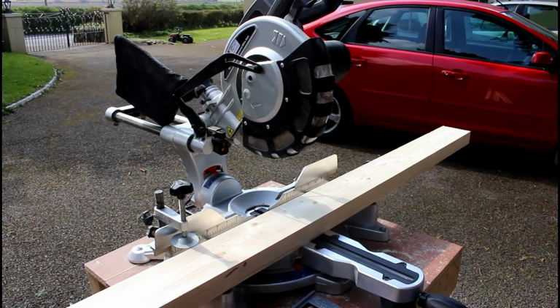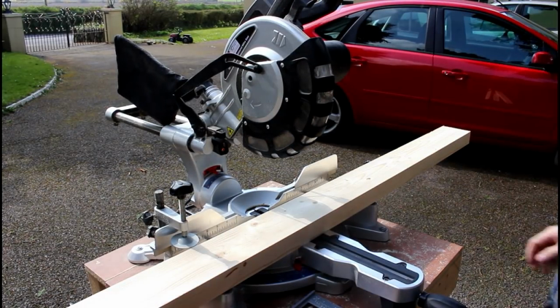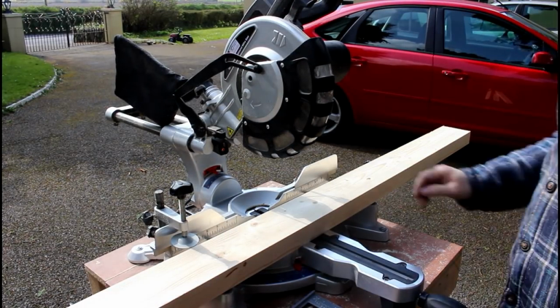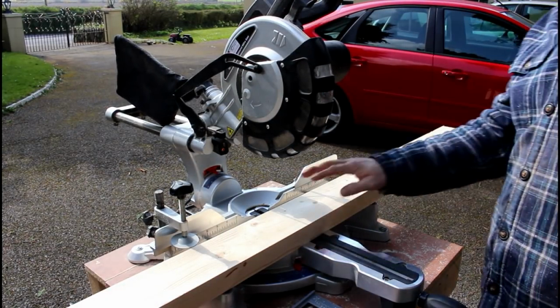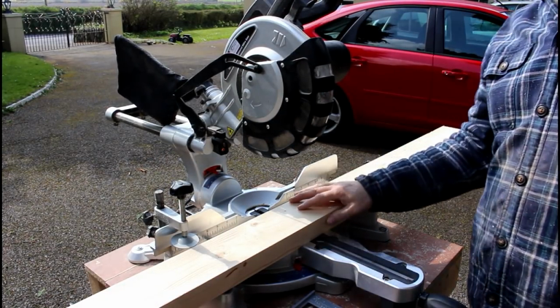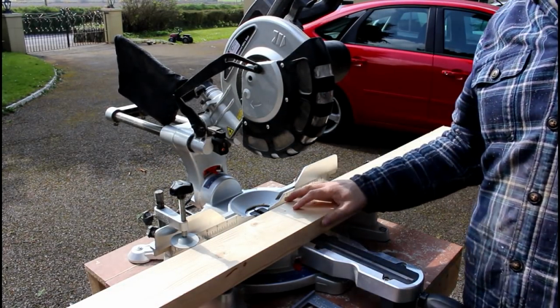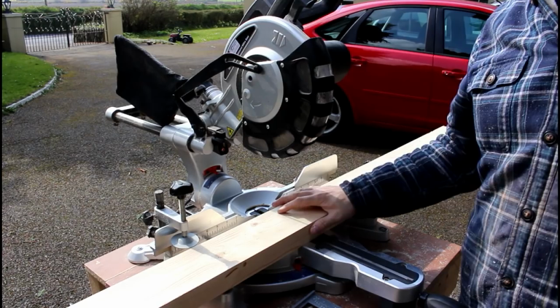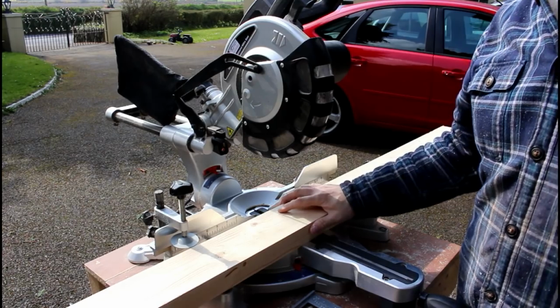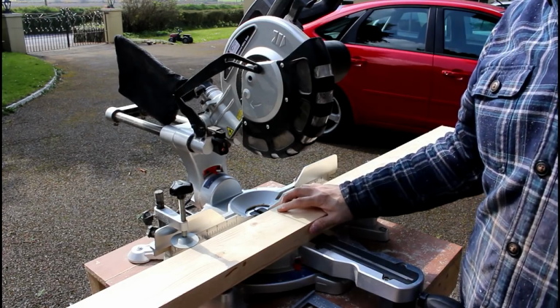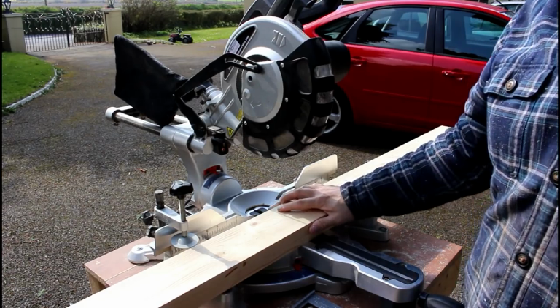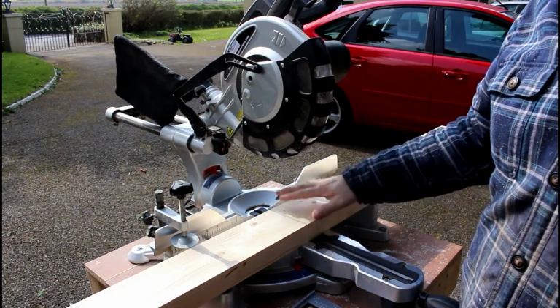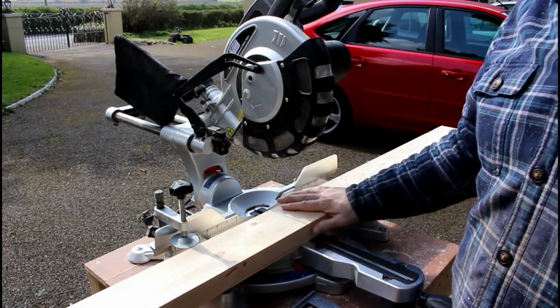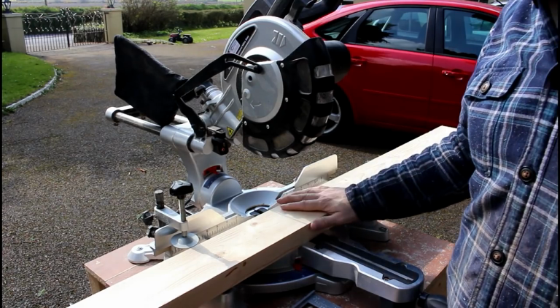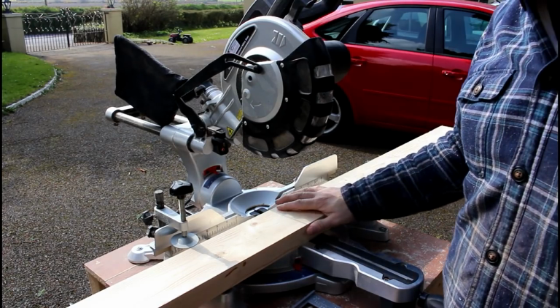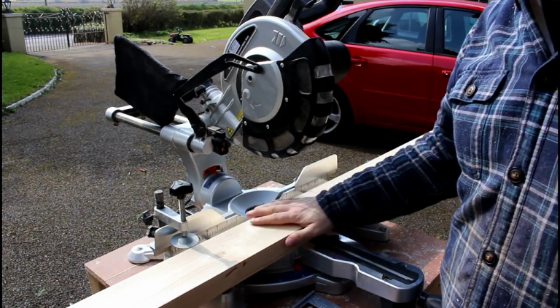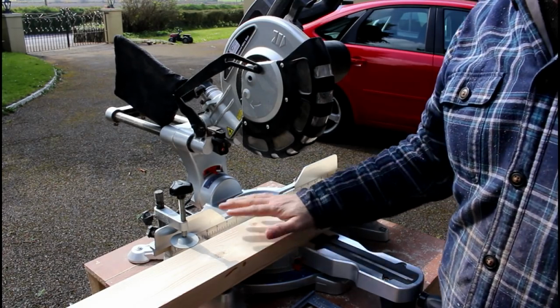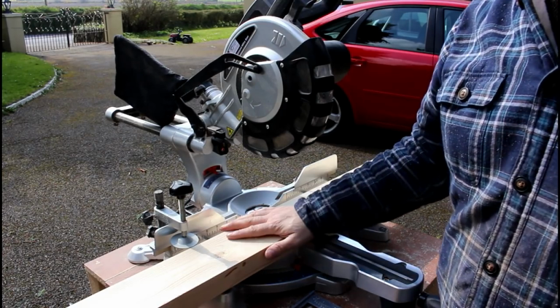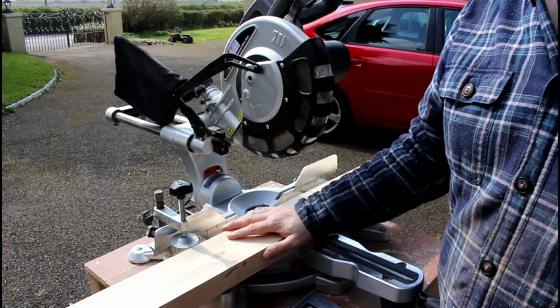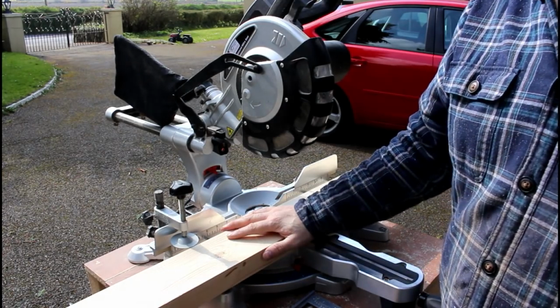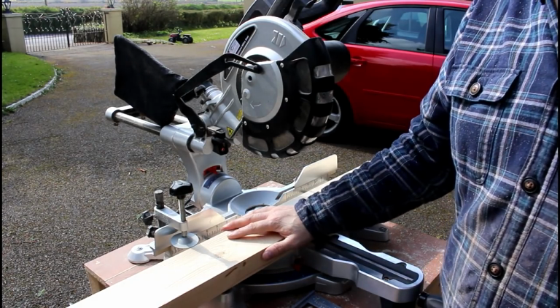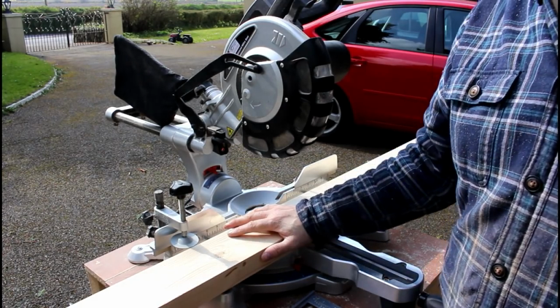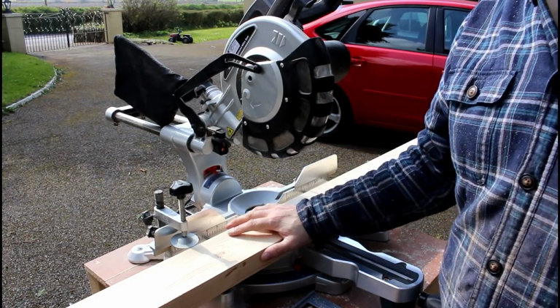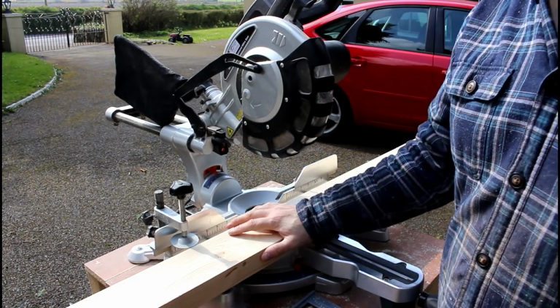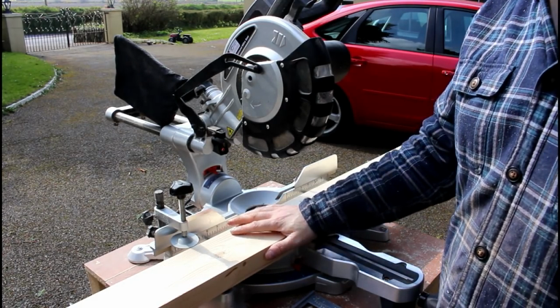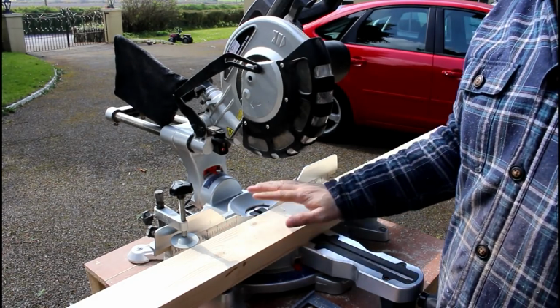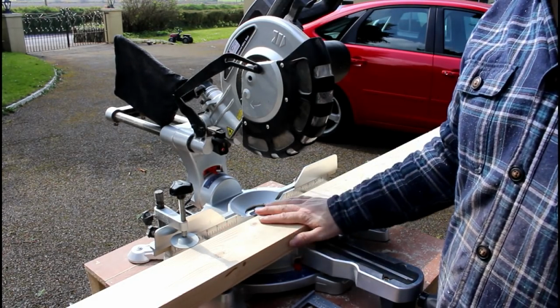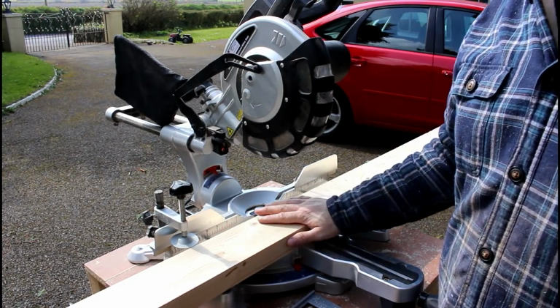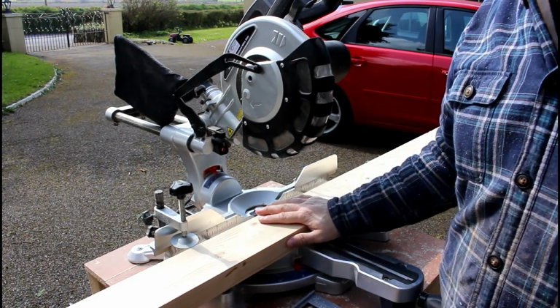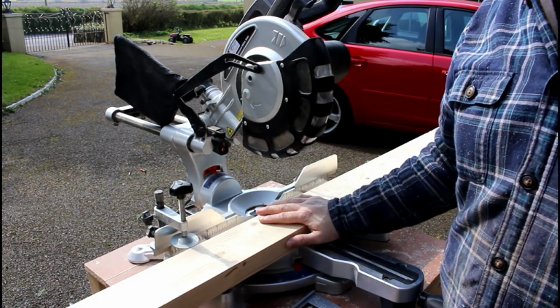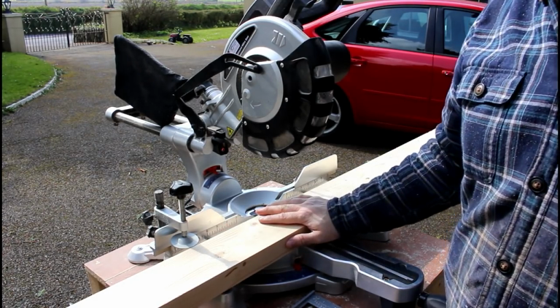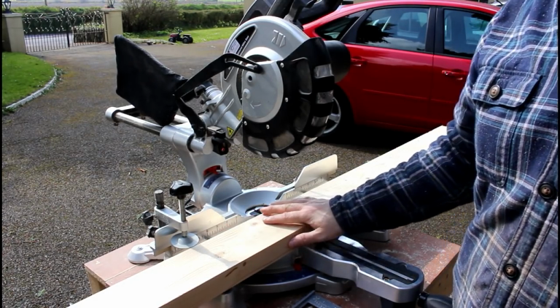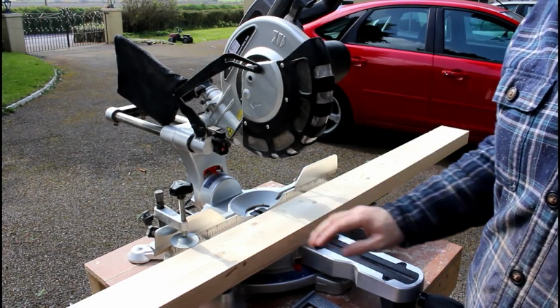With what's left over, I've got six support rails to cut and they're all 21 inches long.